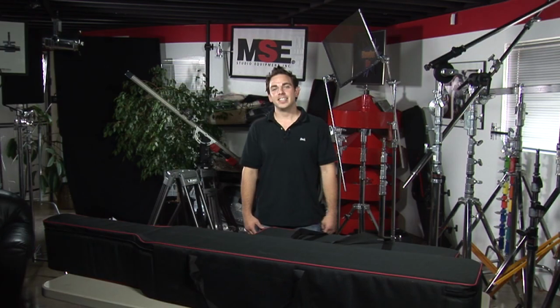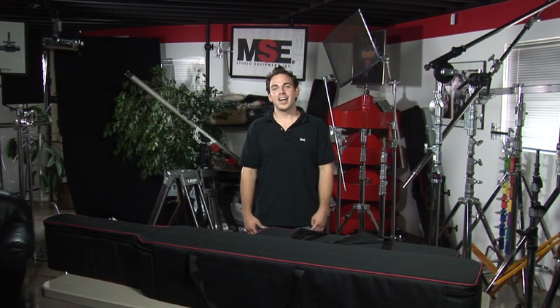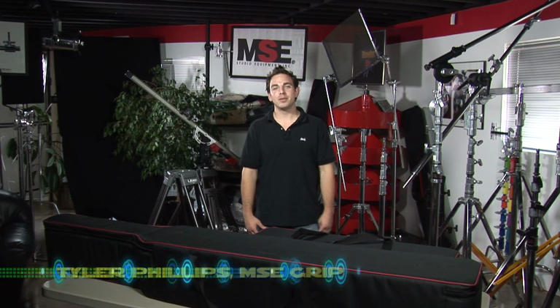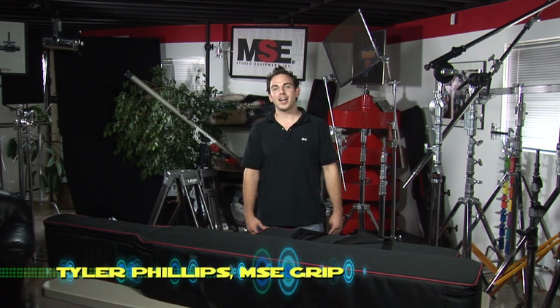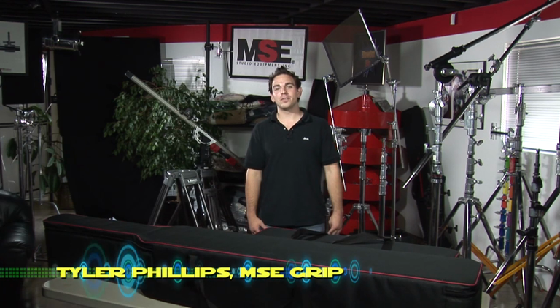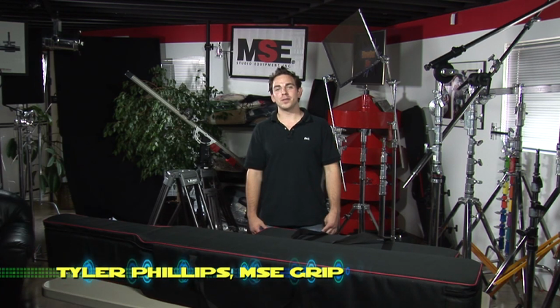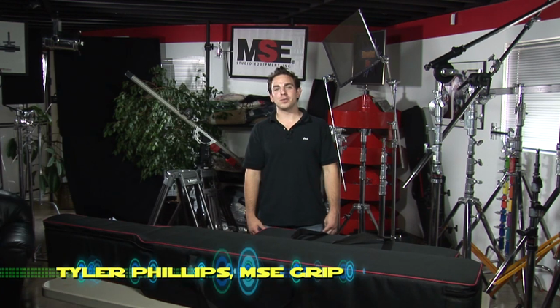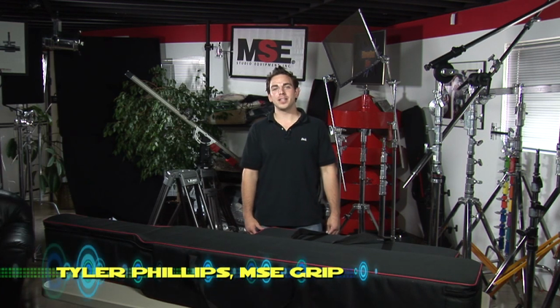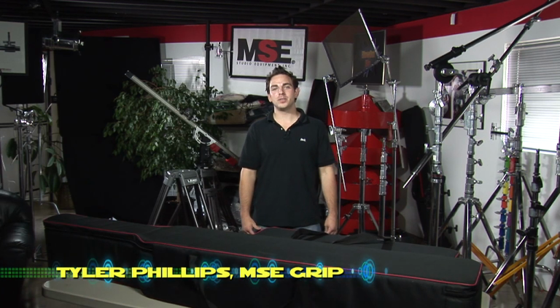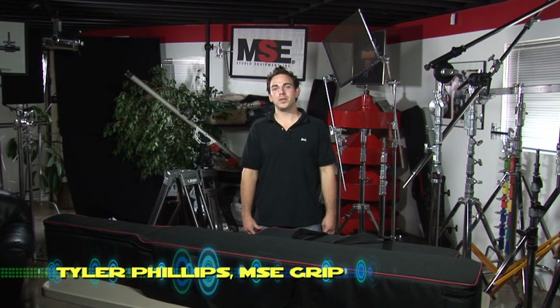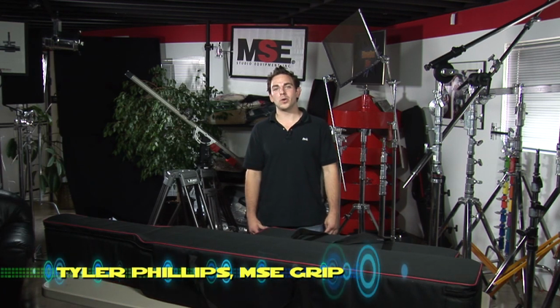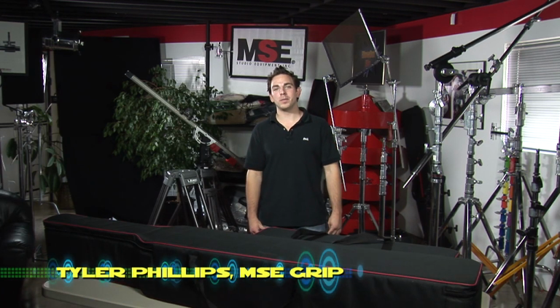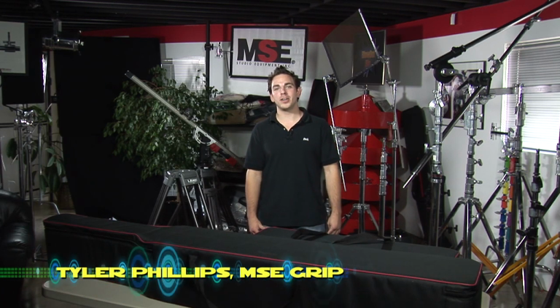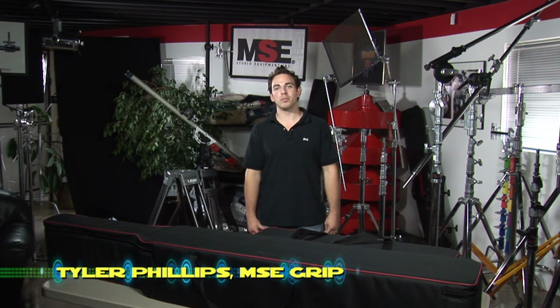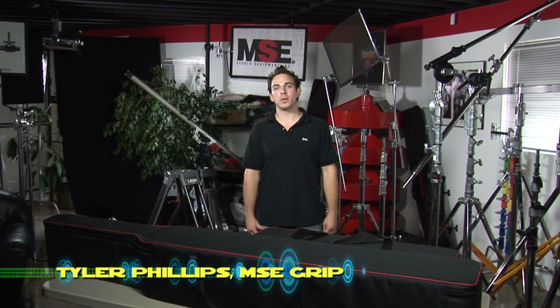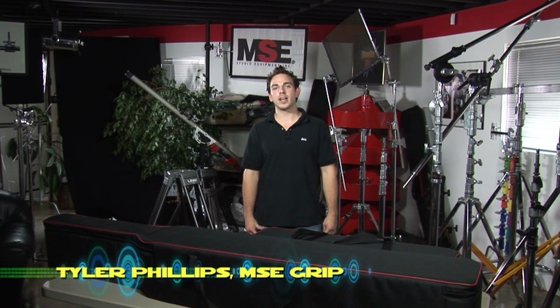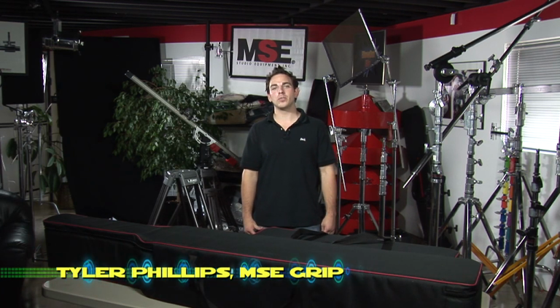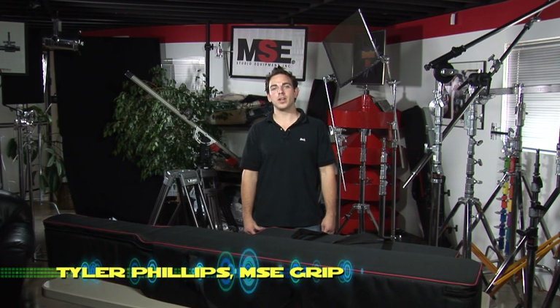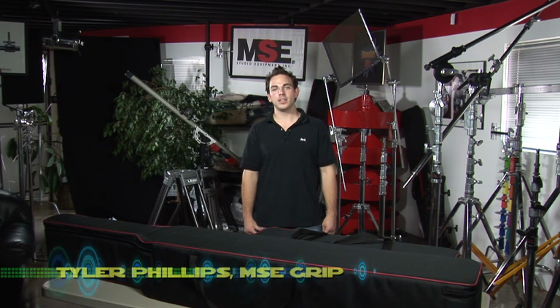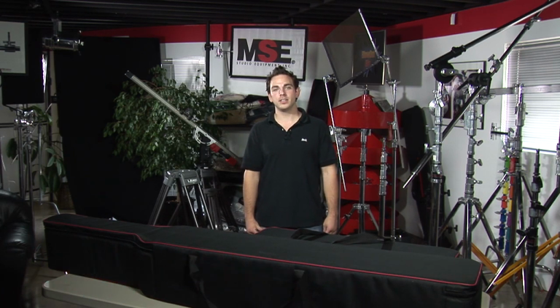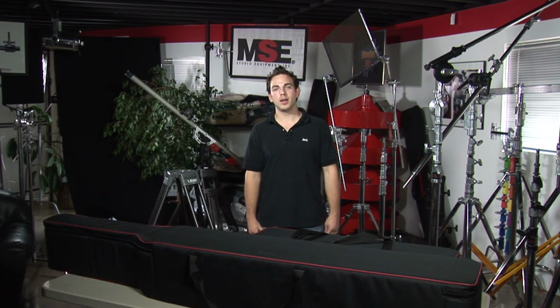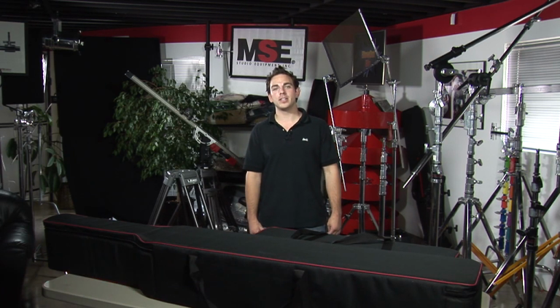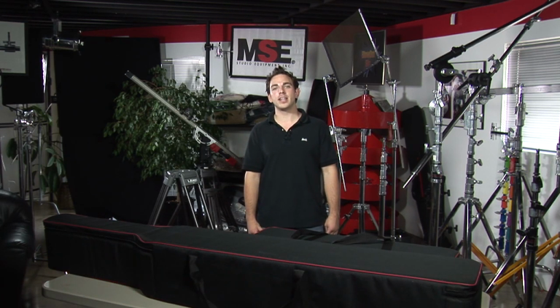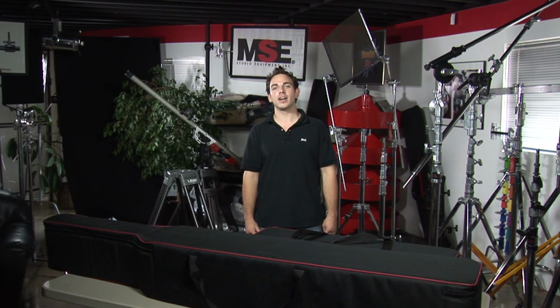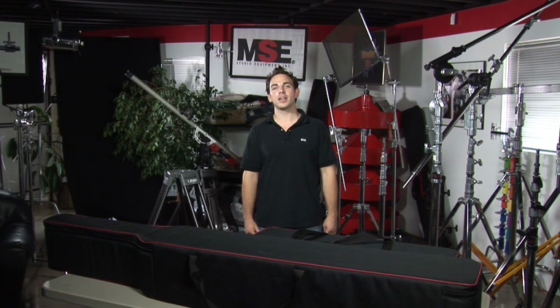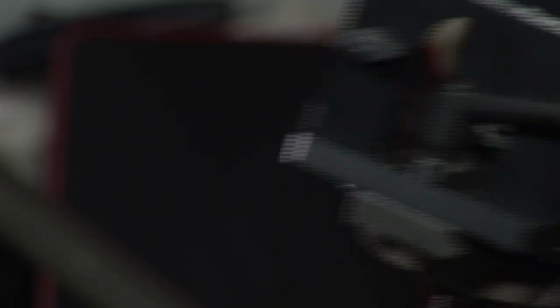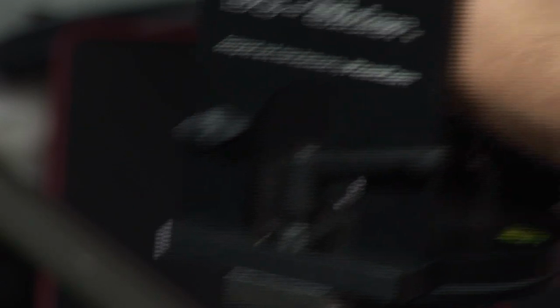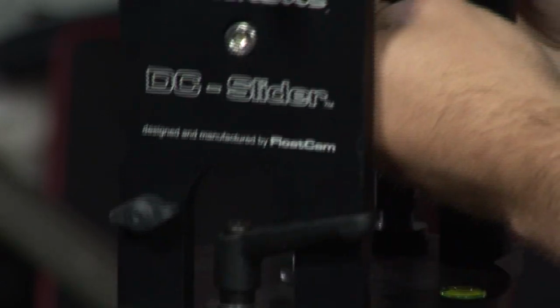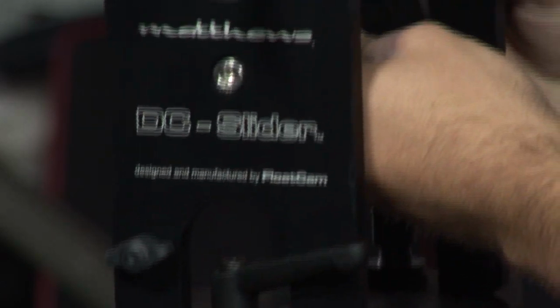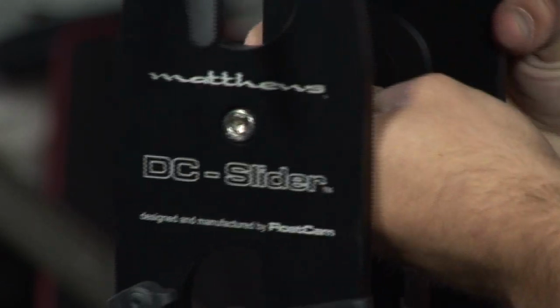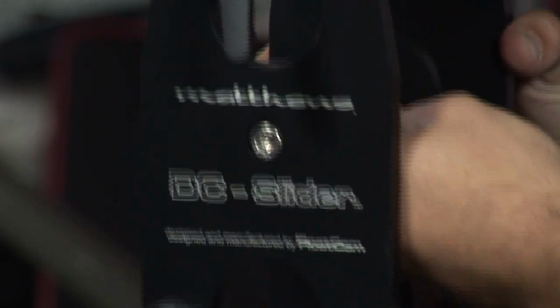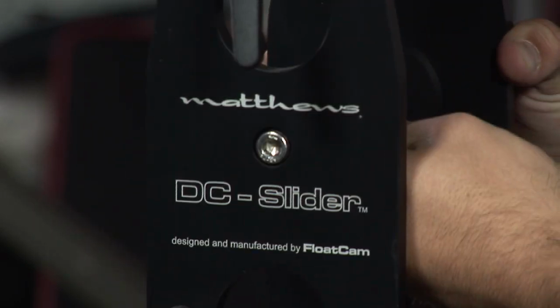Hi, I'm Tyler Phillips from Math D Studio Equipment here in Burbank, California. I'm here today talking about the new DC slider.